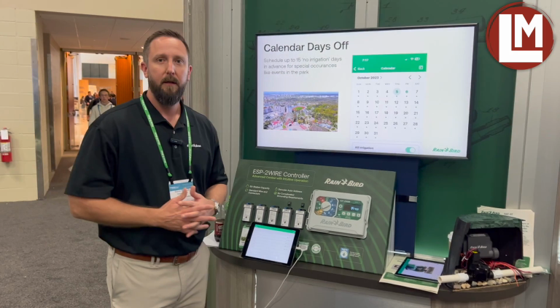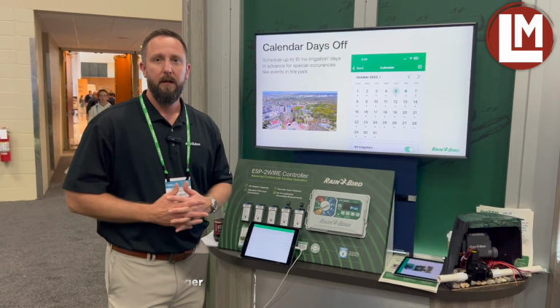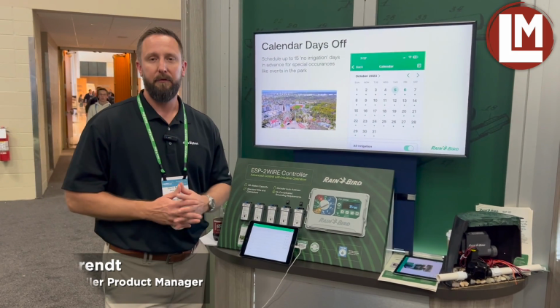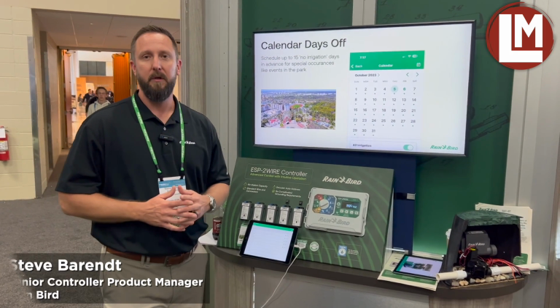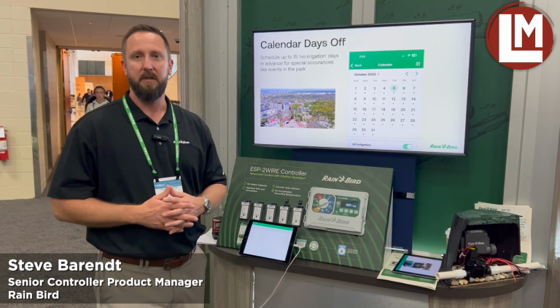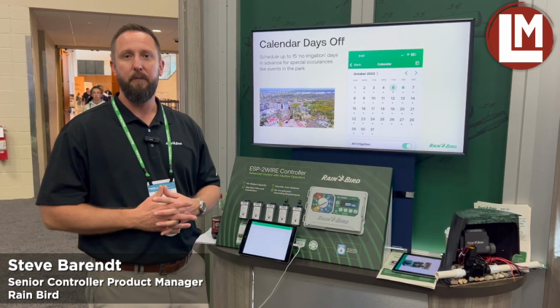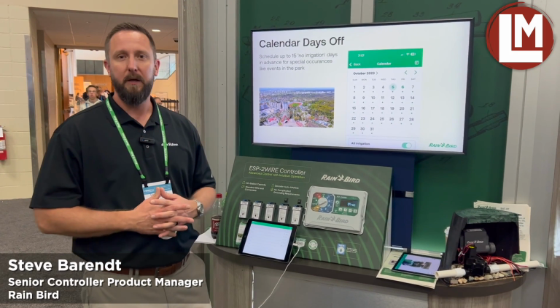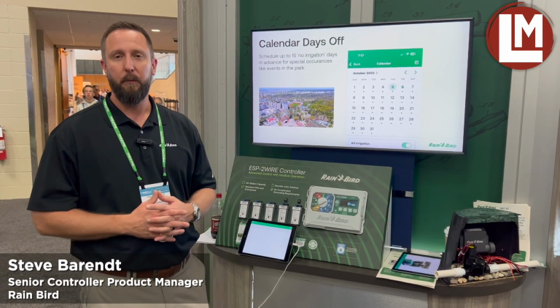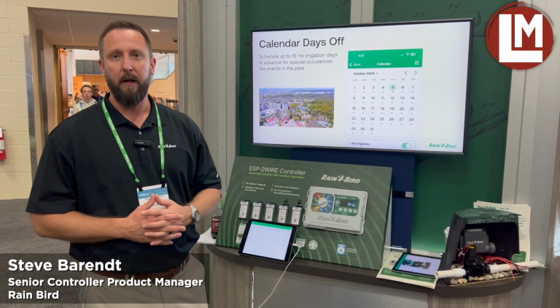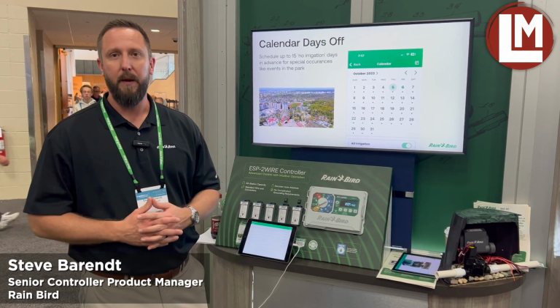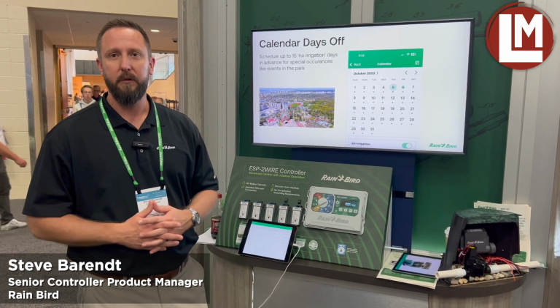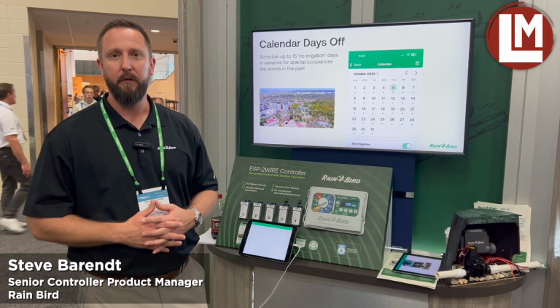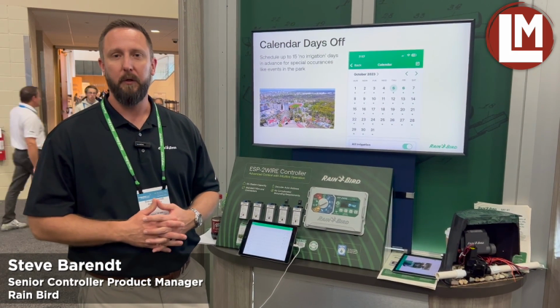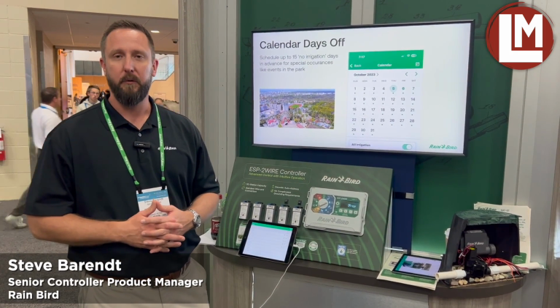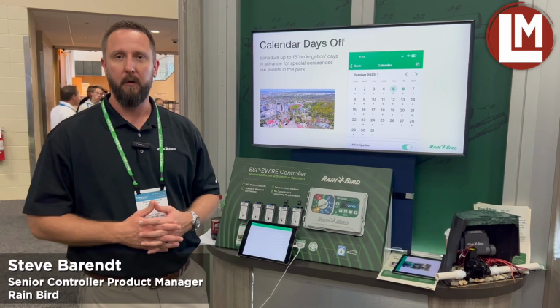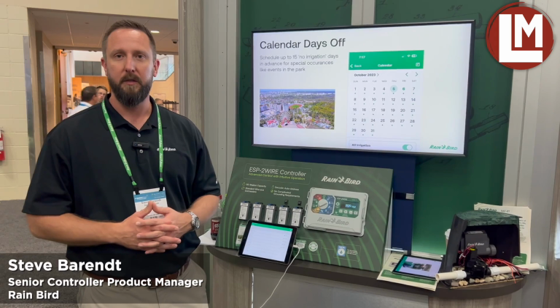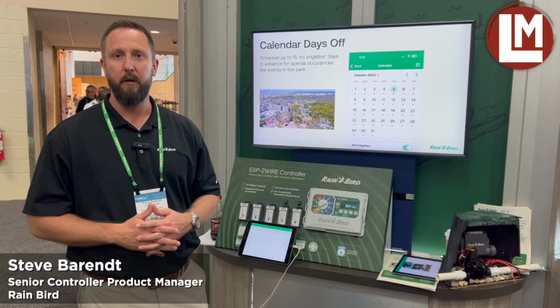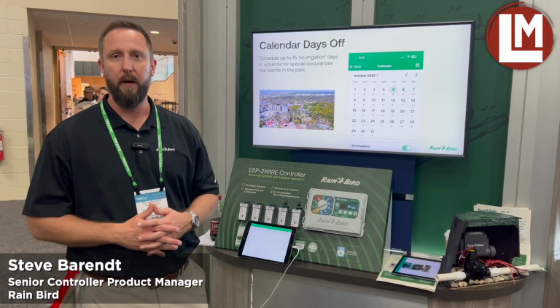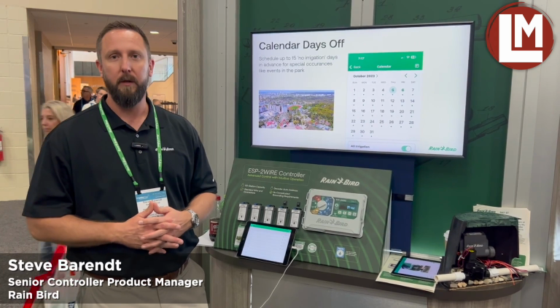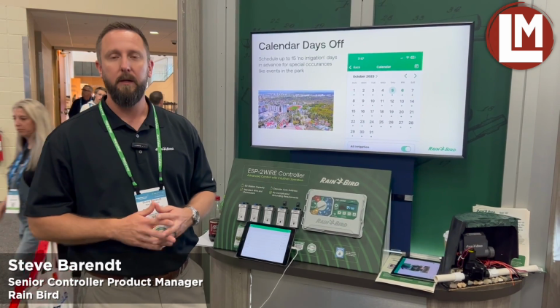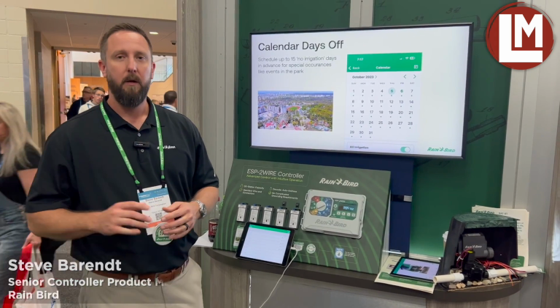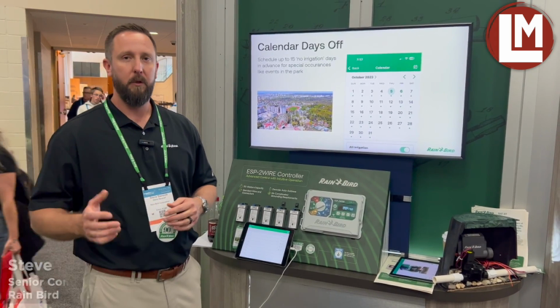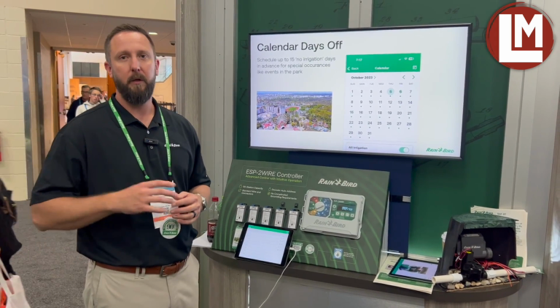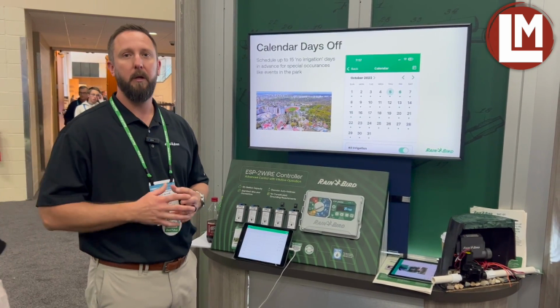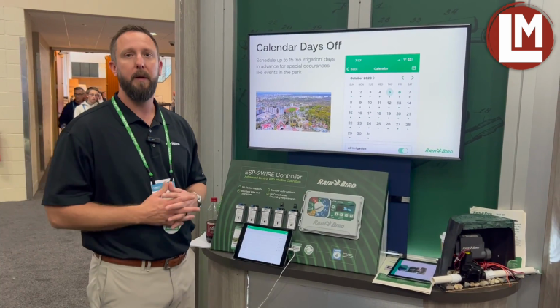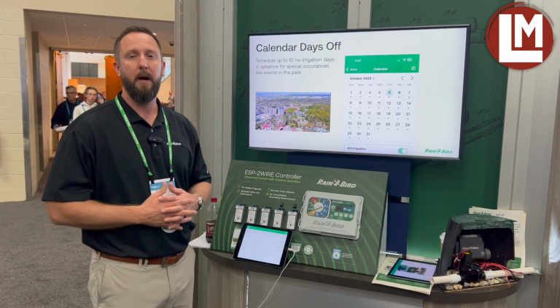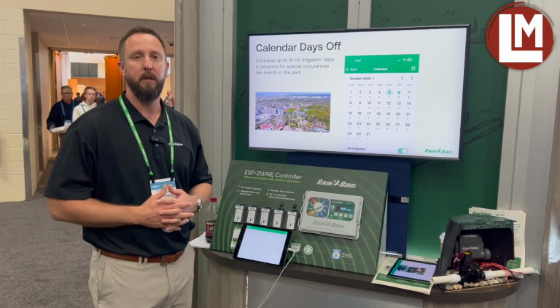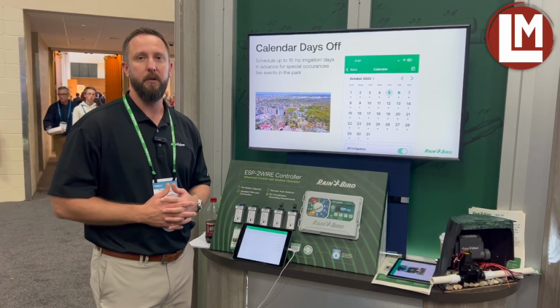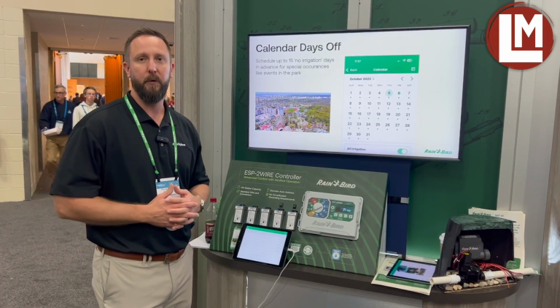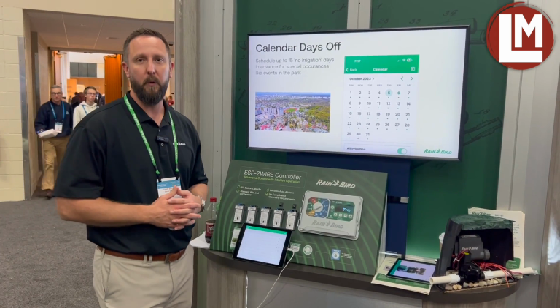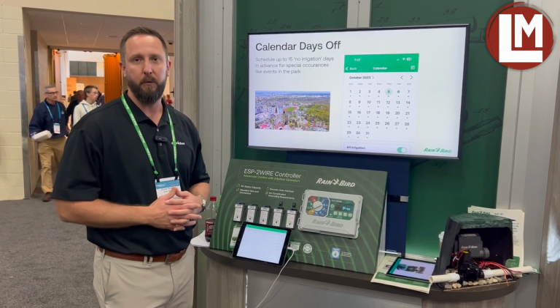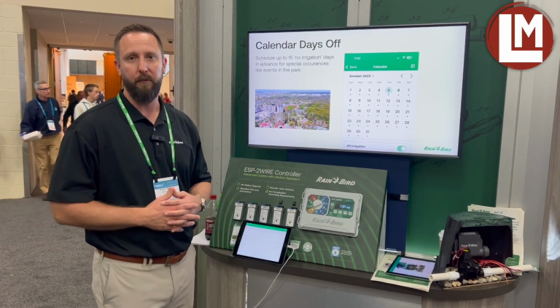Good afternoon. Steve Barron, product manager for controllers here at Rainbird. I want to show you a little bit about what's new for 2024.